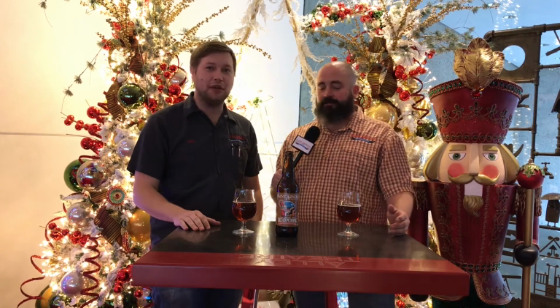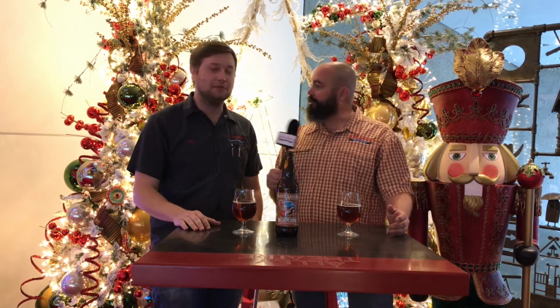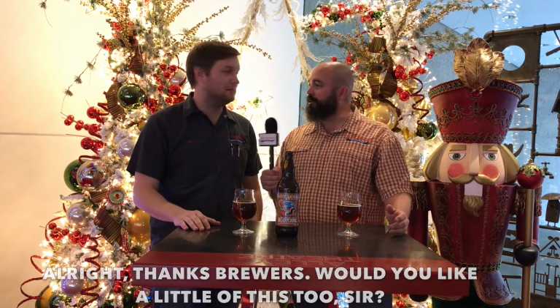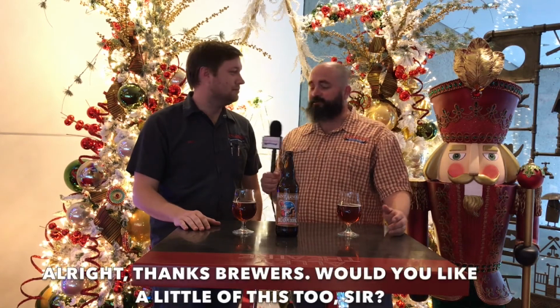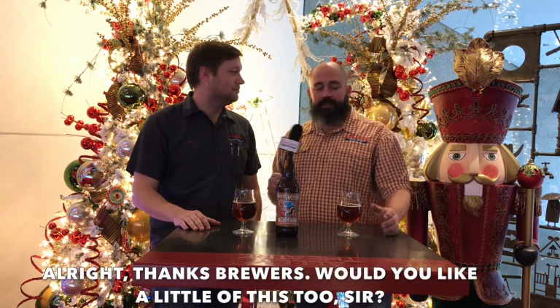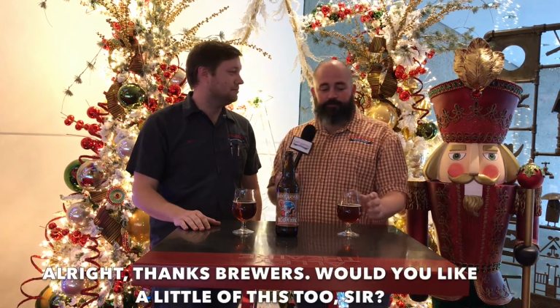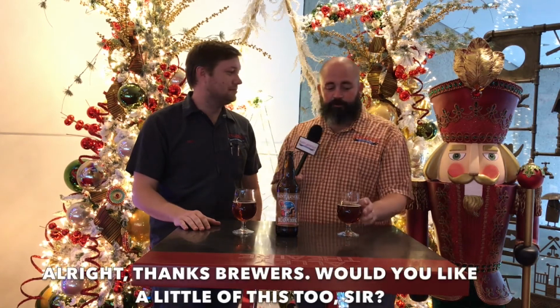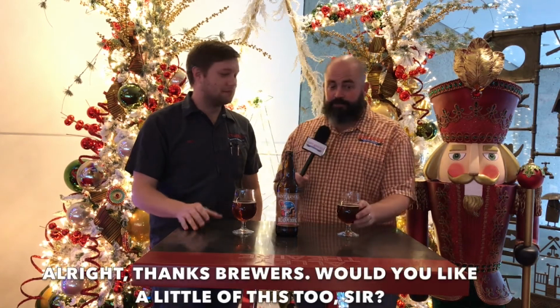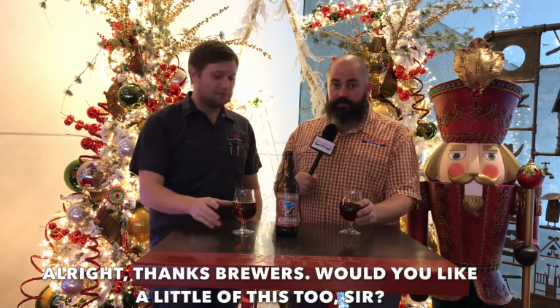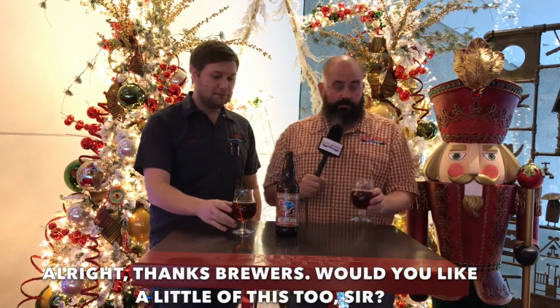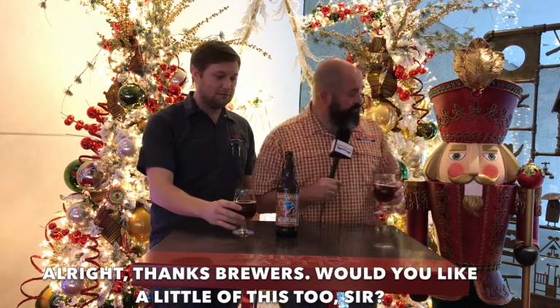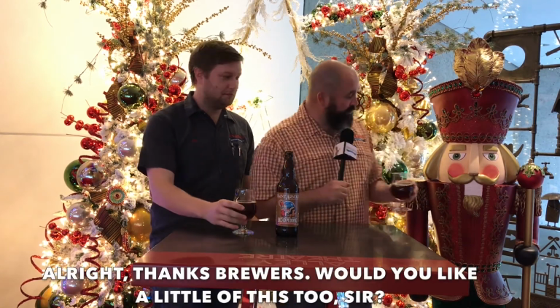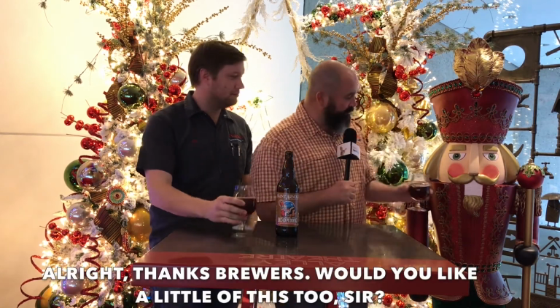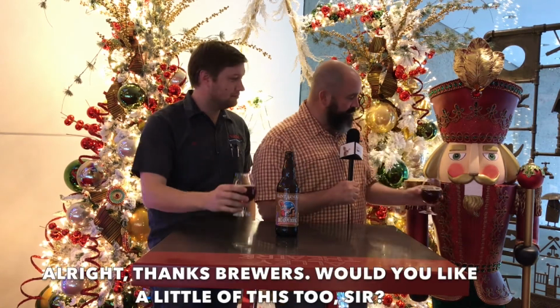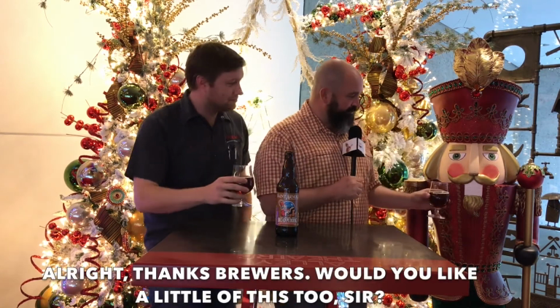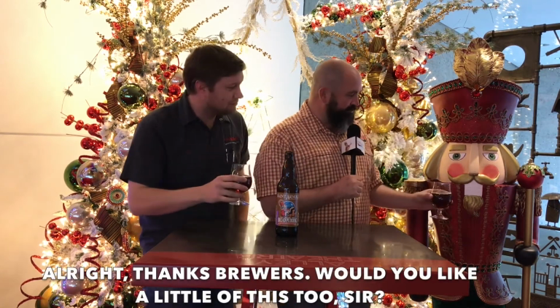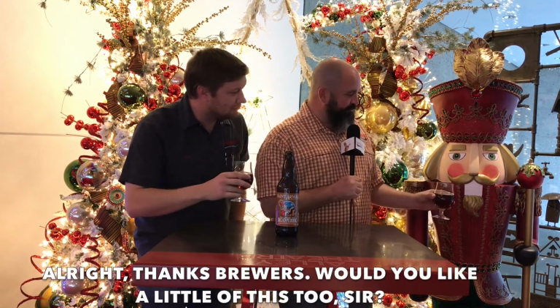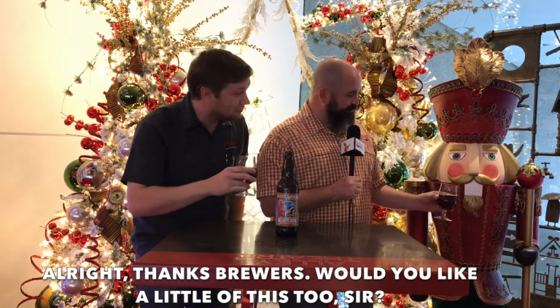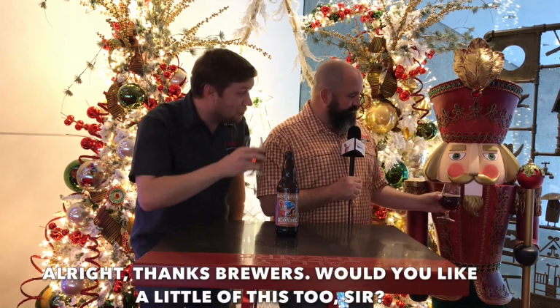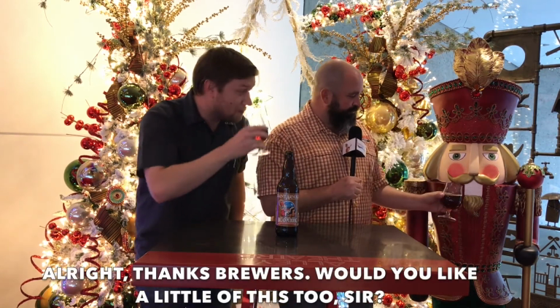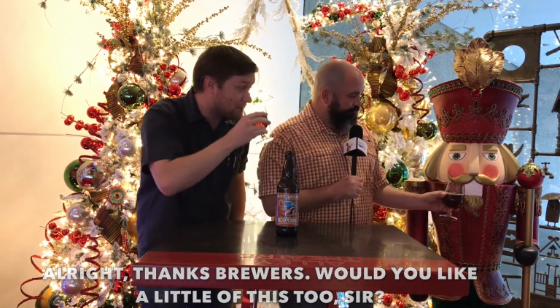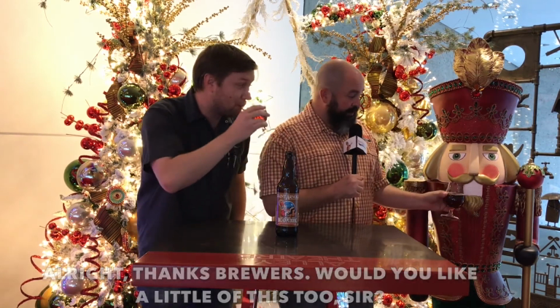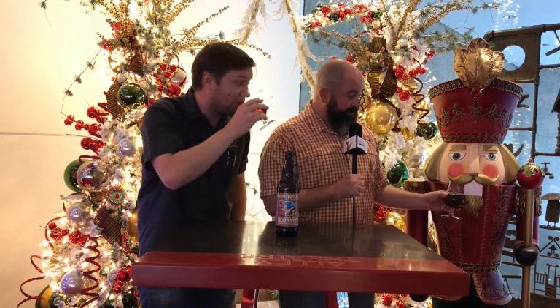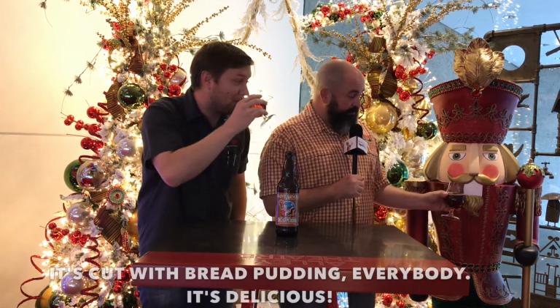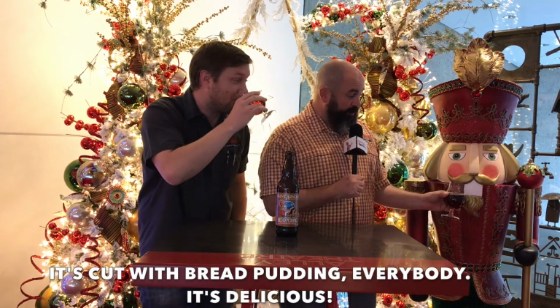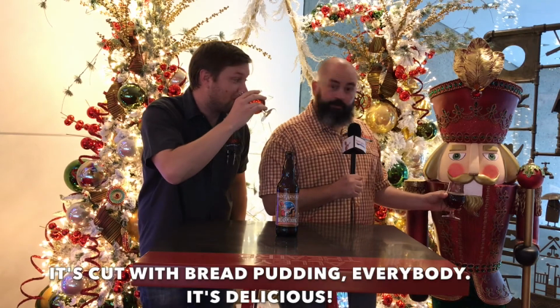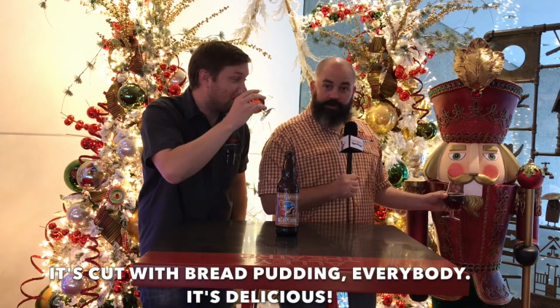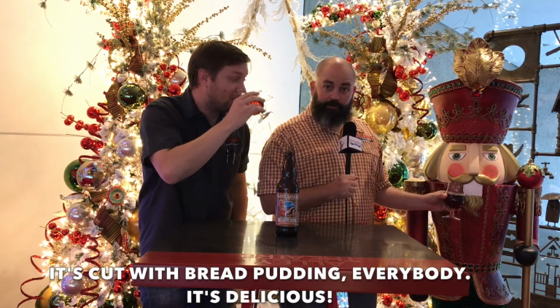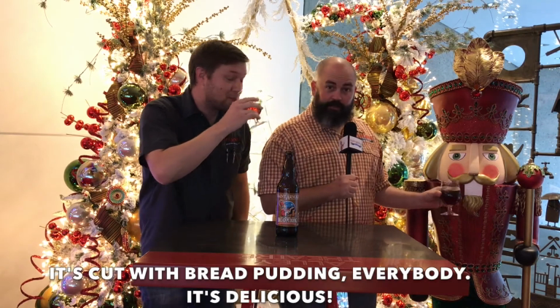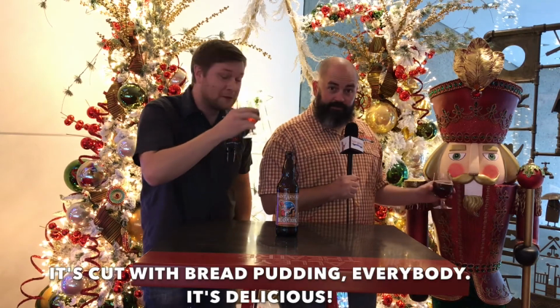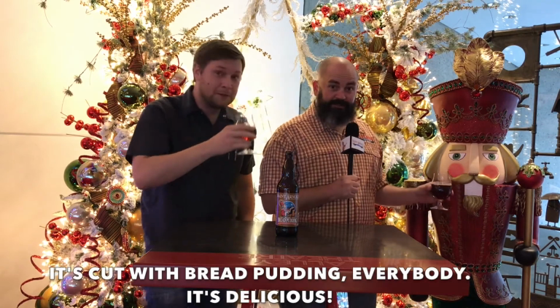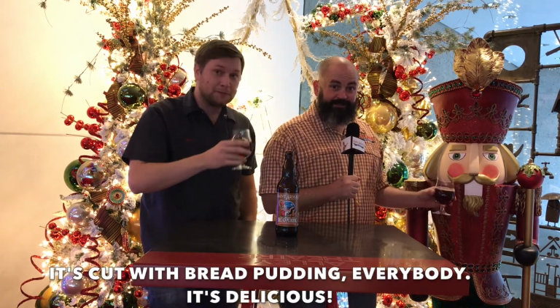Alright, thanks brewers! Would you like a little of this too? It's Cut with Bread Pudding, everybody — it's delicious.